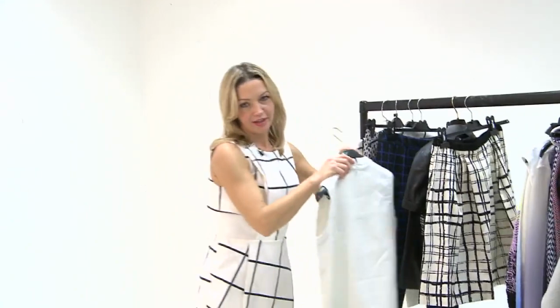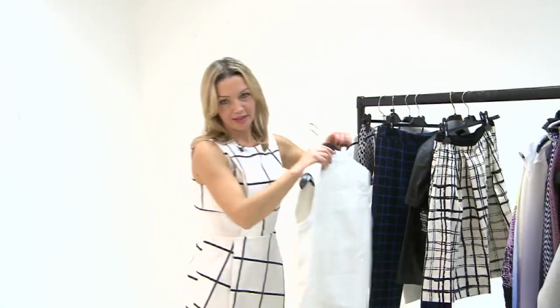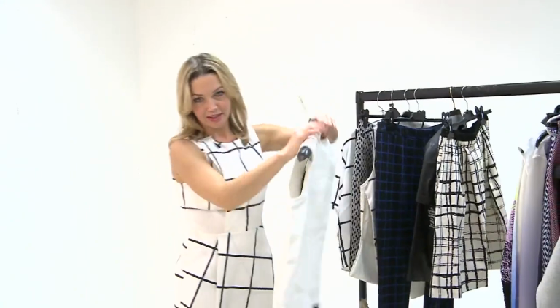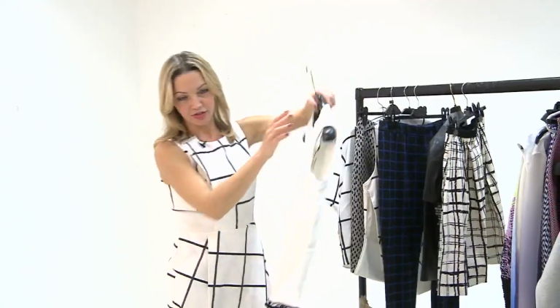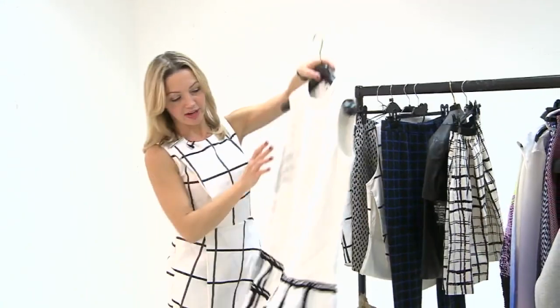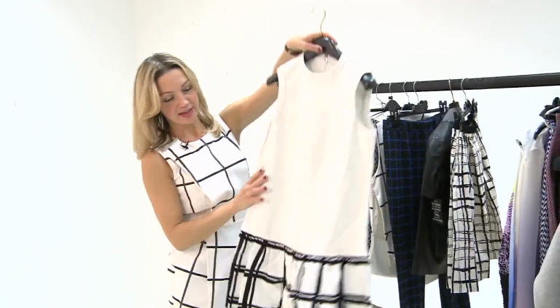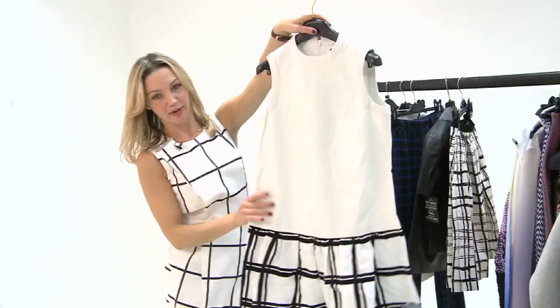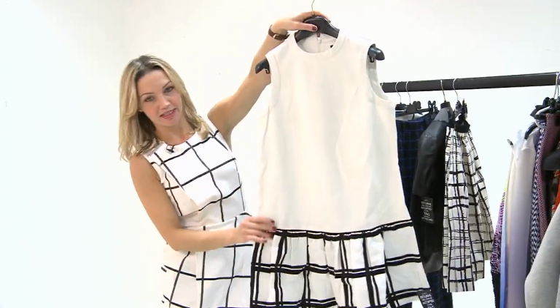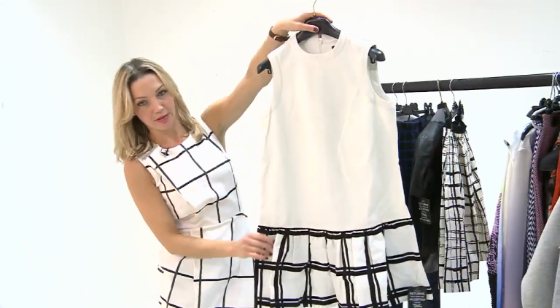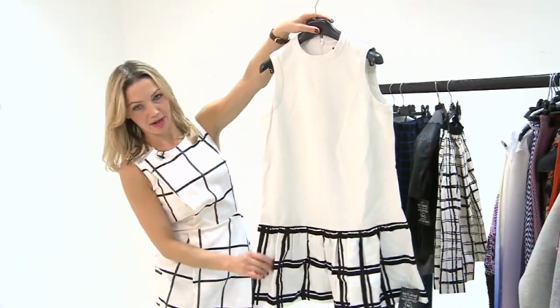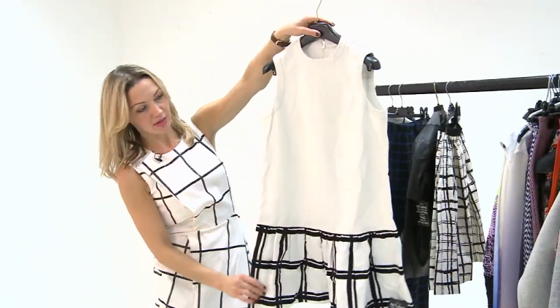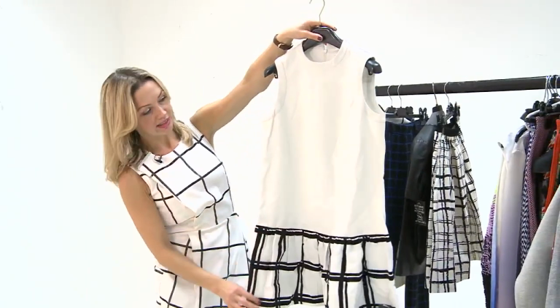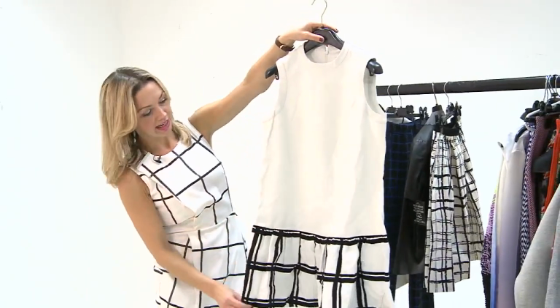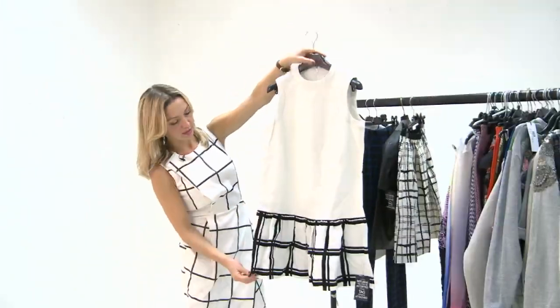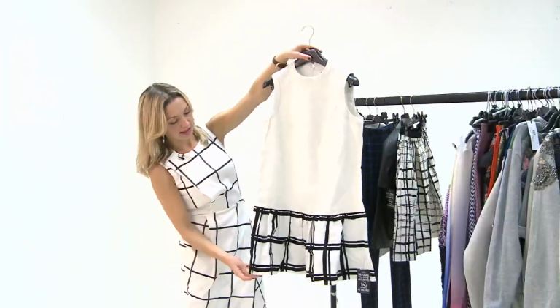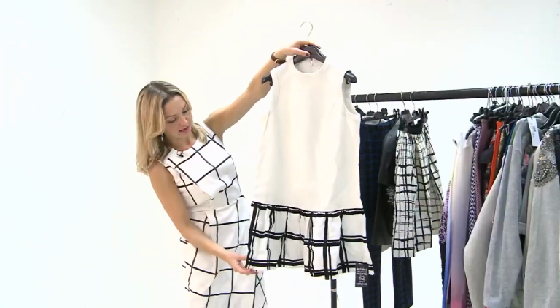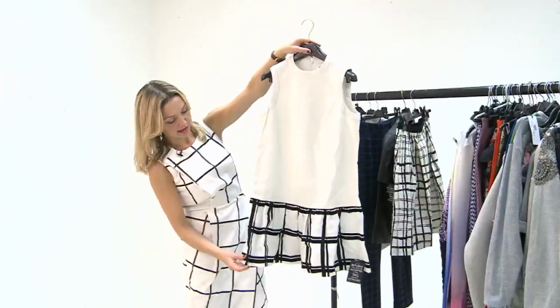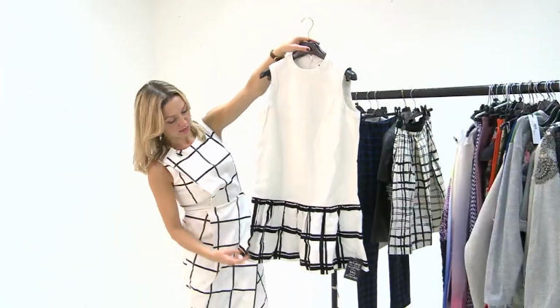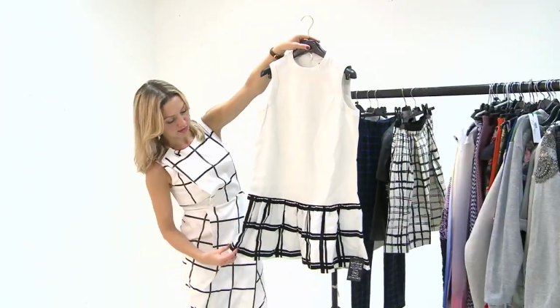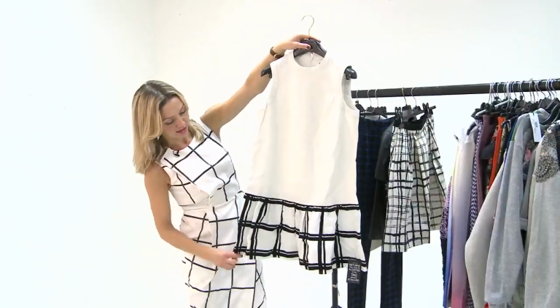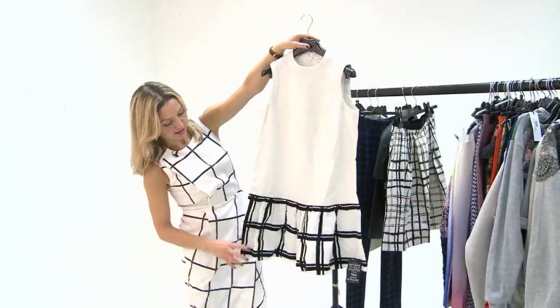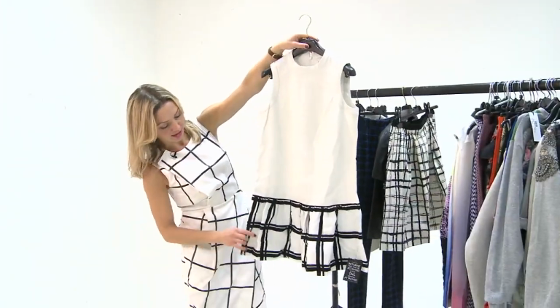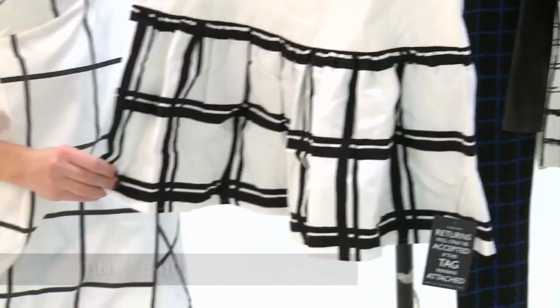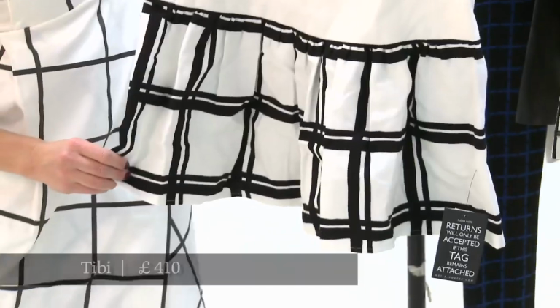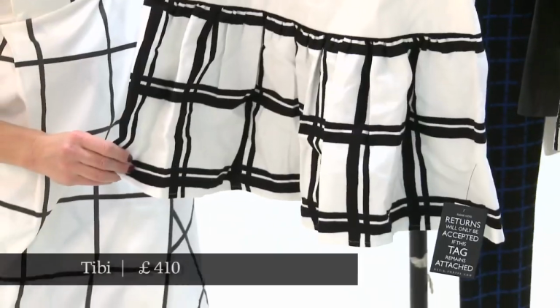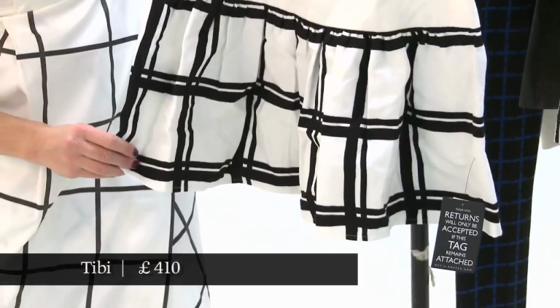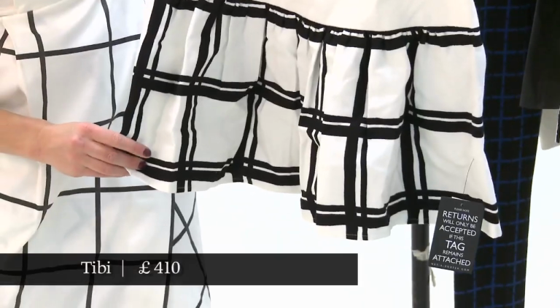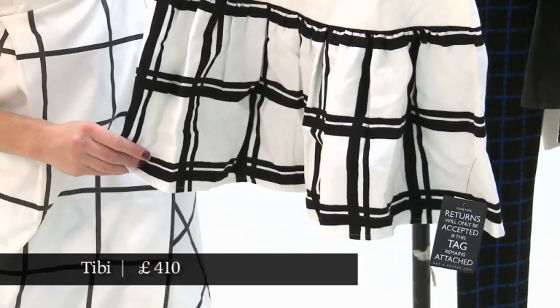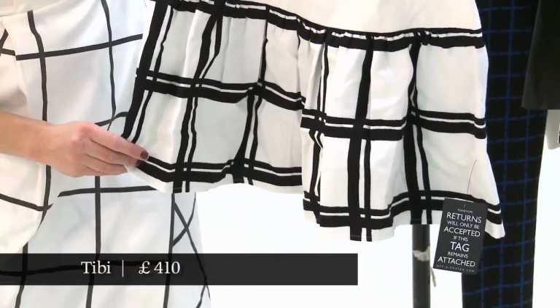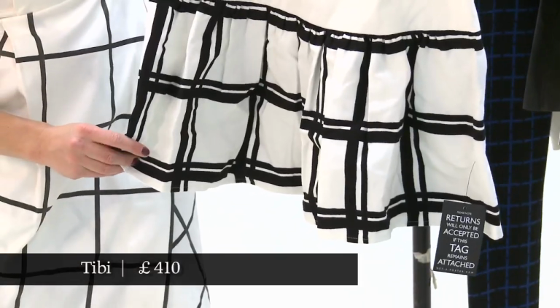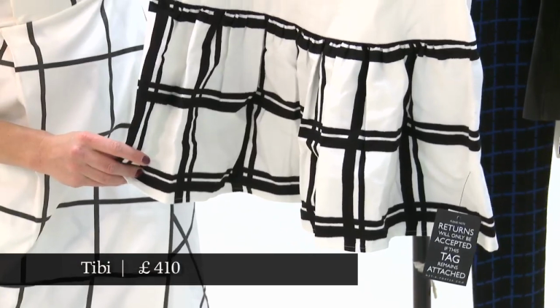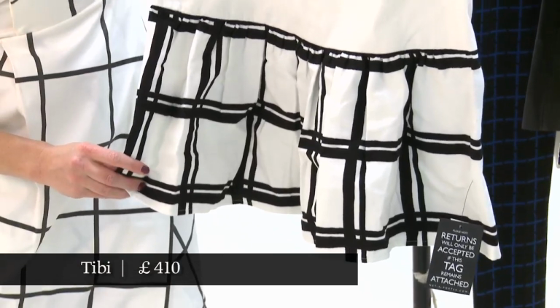This is a dress by Tibby, which is a label they sell on Net-A-Porter, which I think is really pretty.